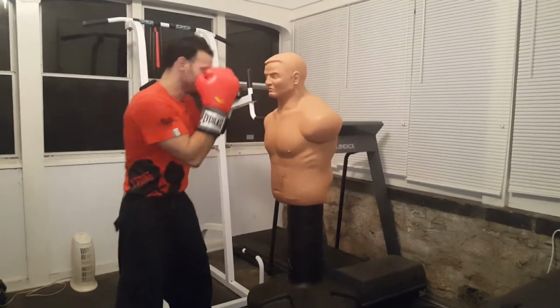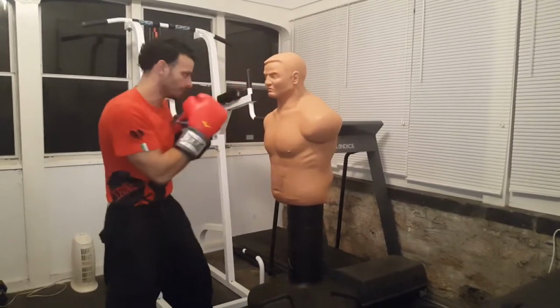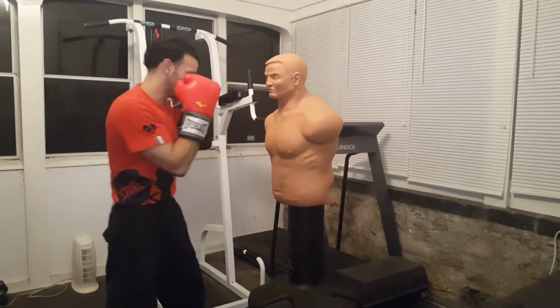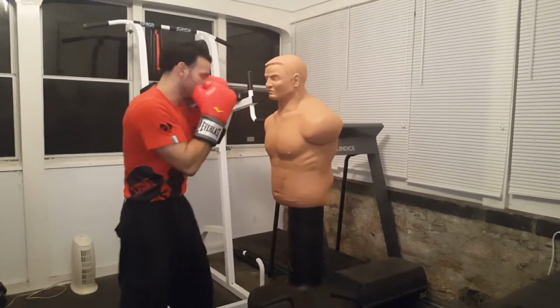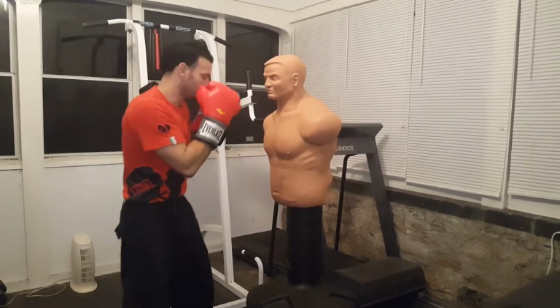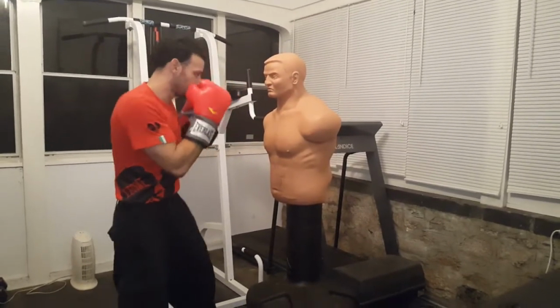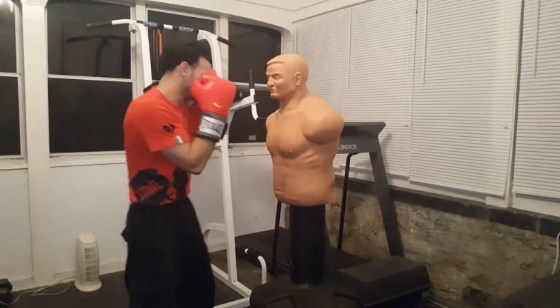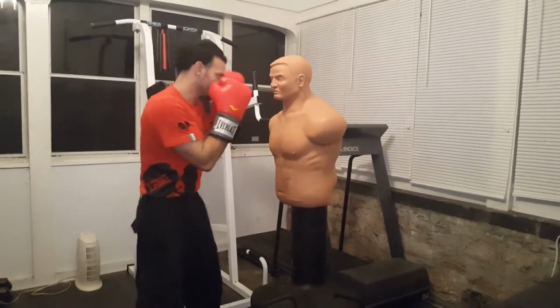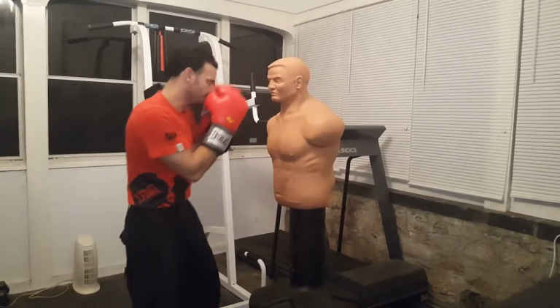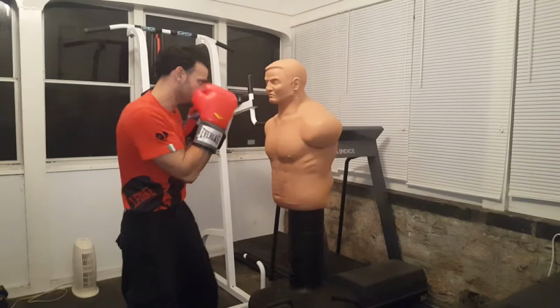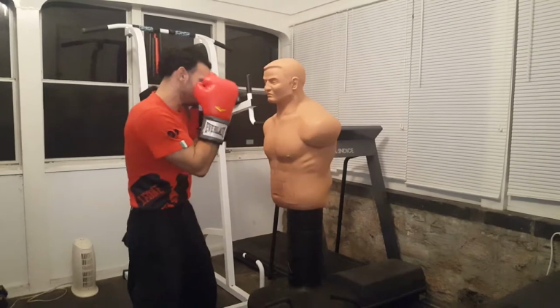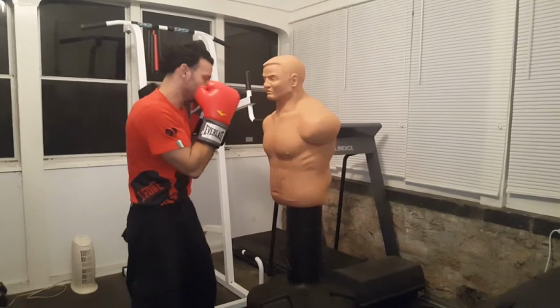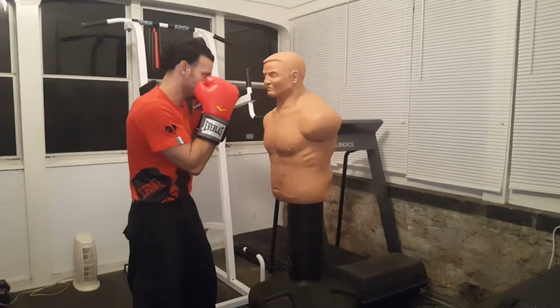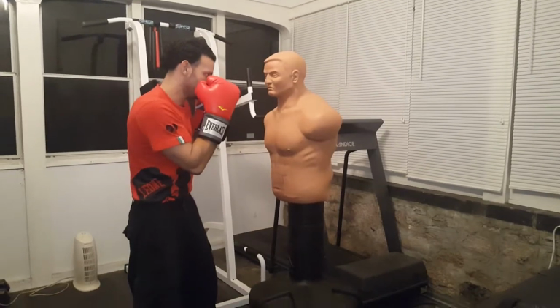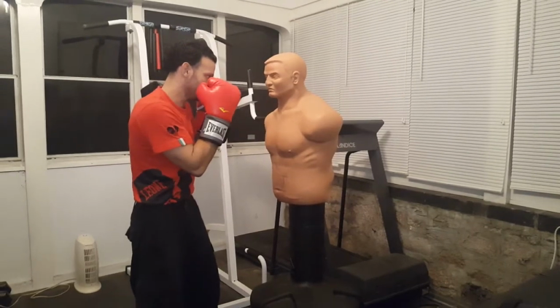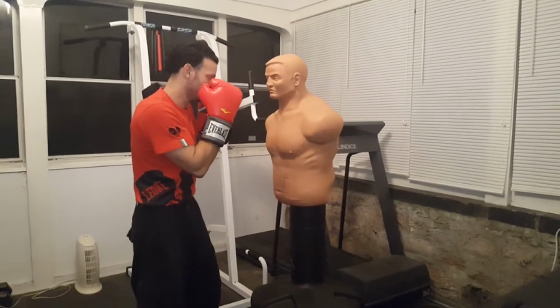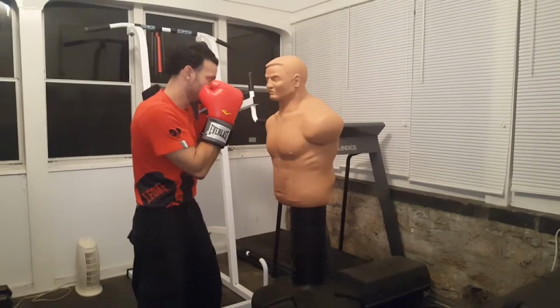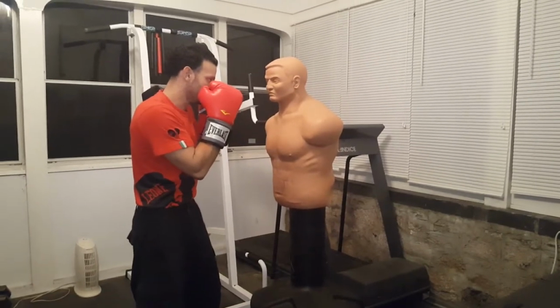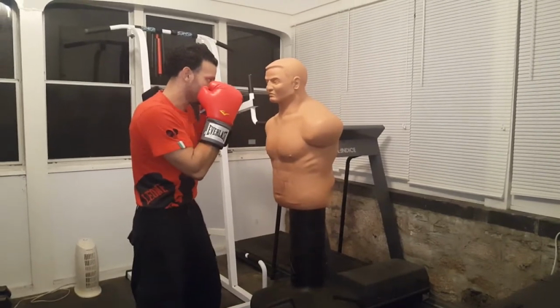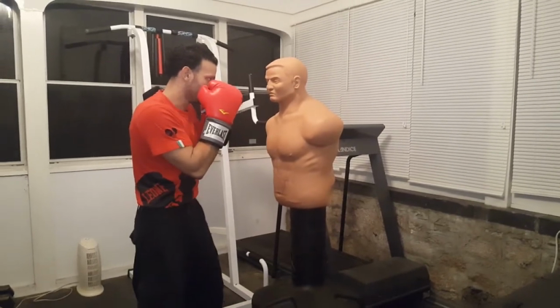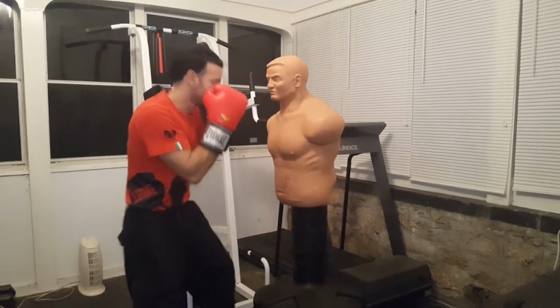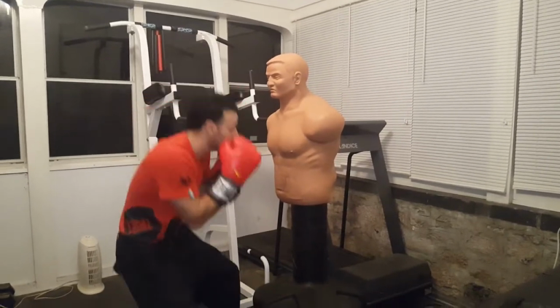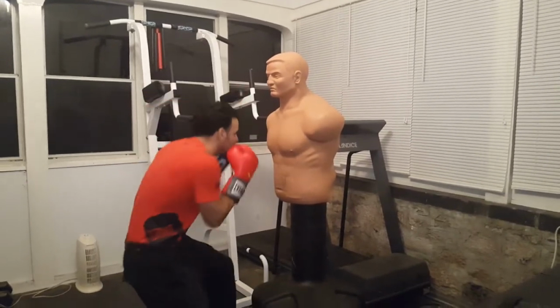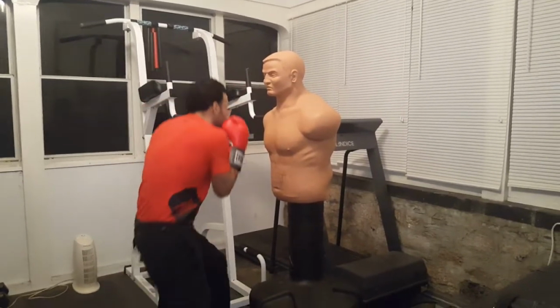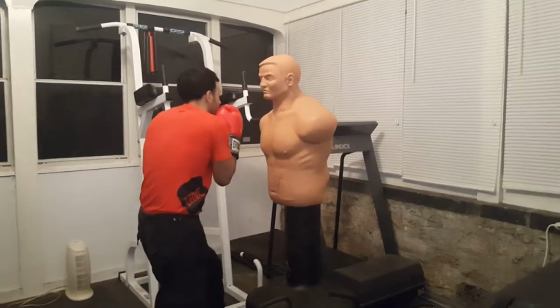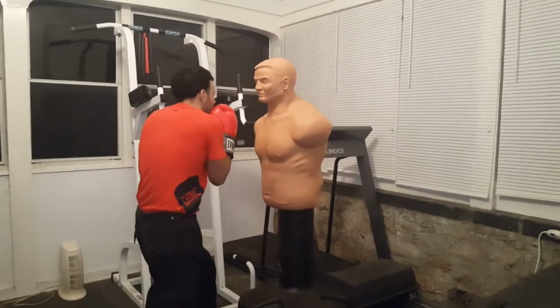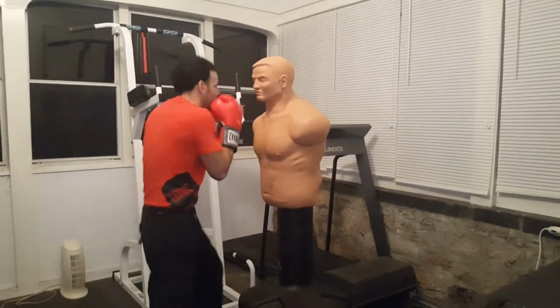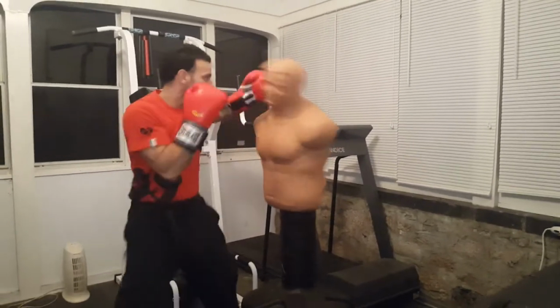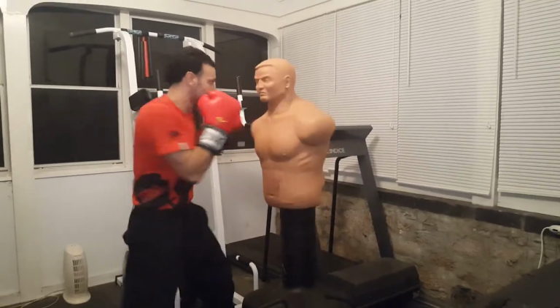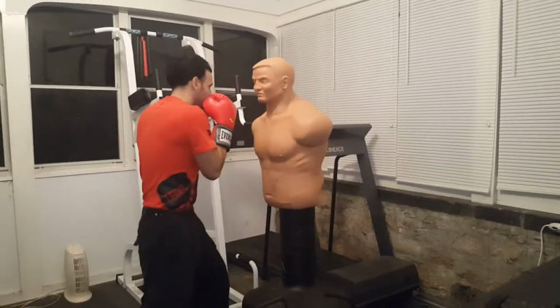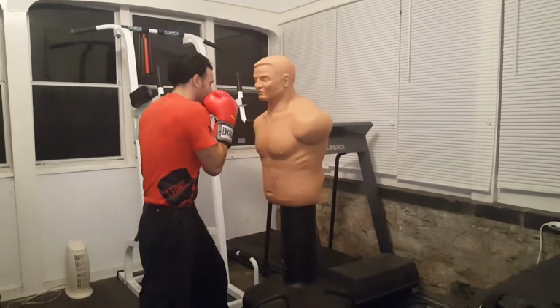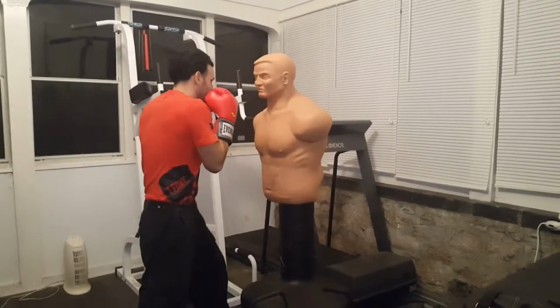So we're getting in real close, mixing it up. His hands are up as well. He throws, I go under, come up, left hook.